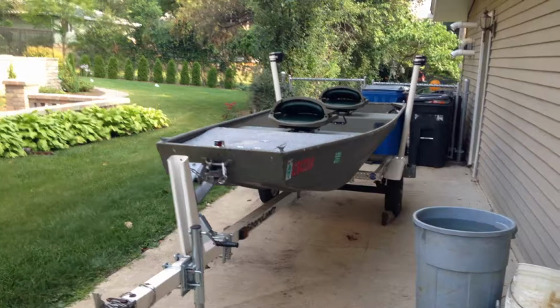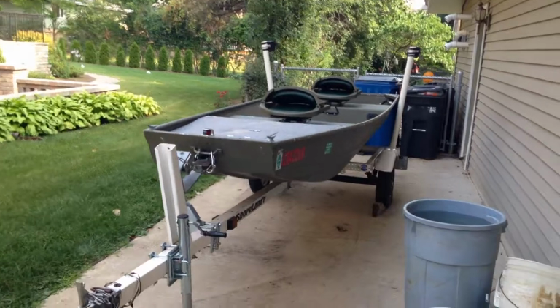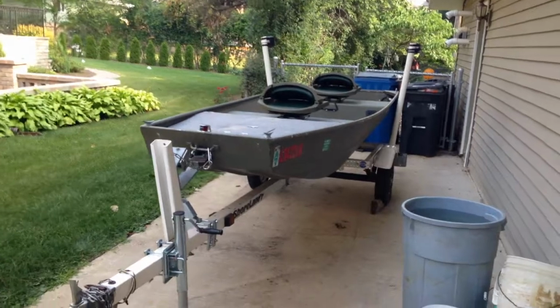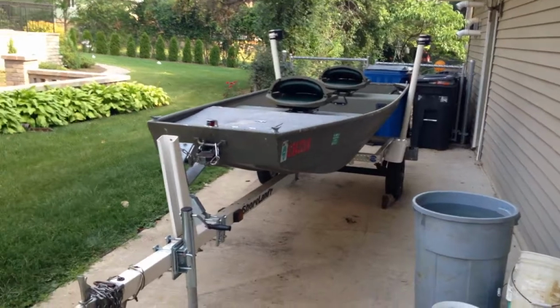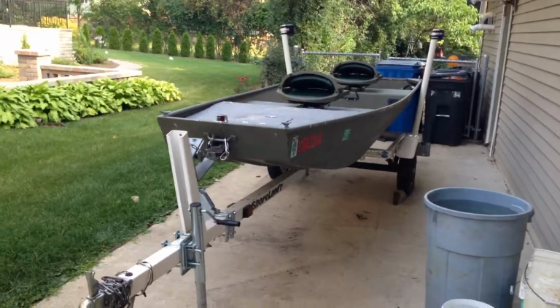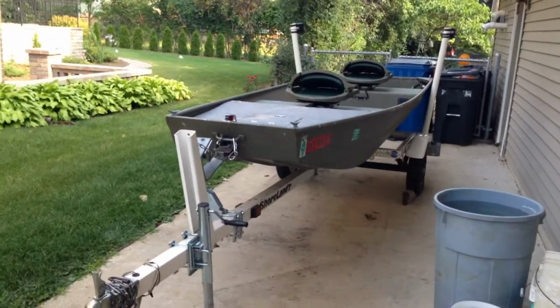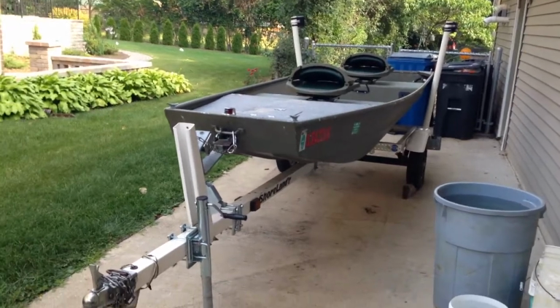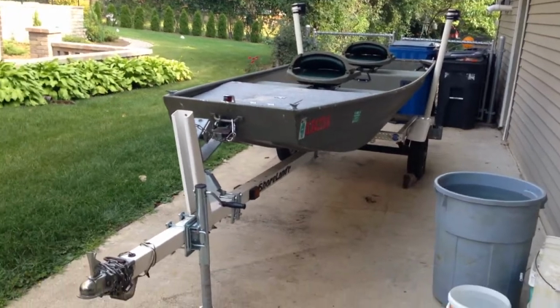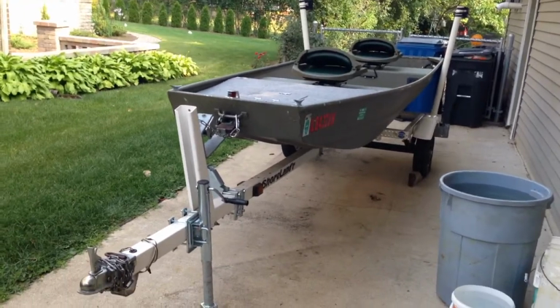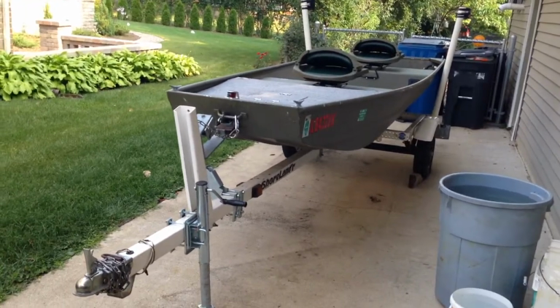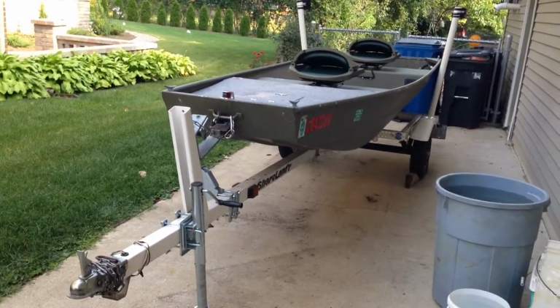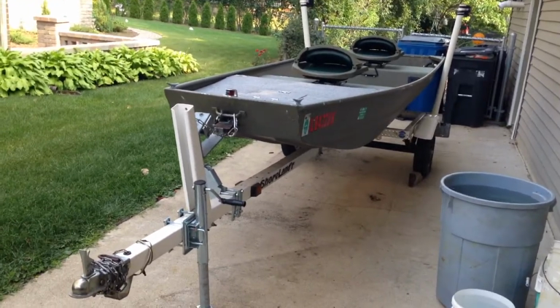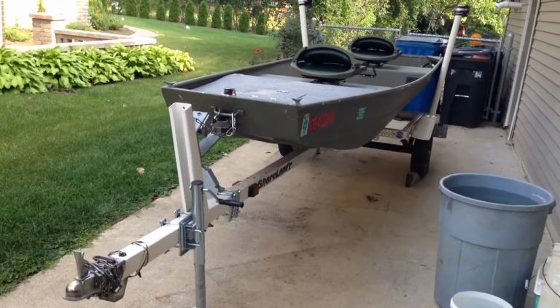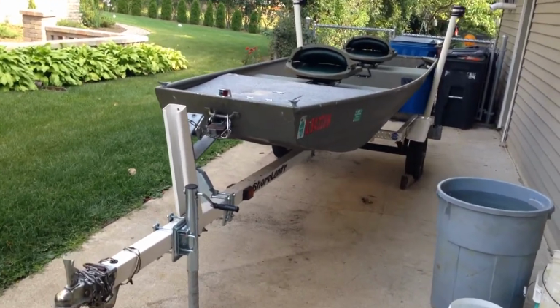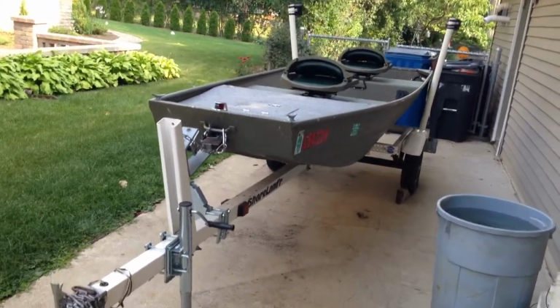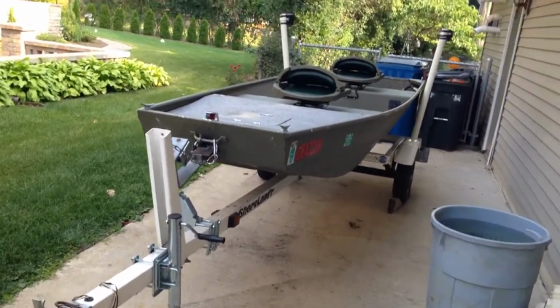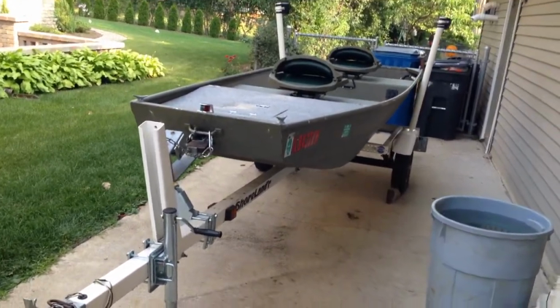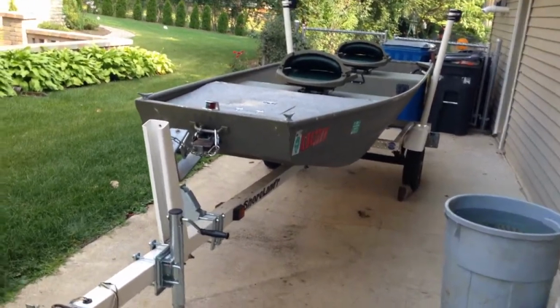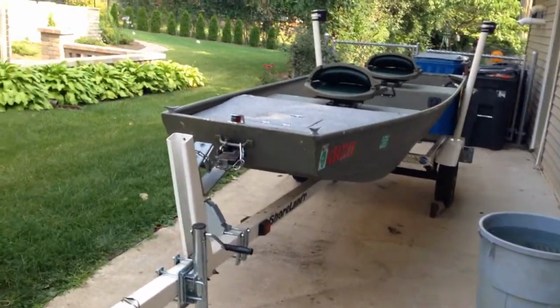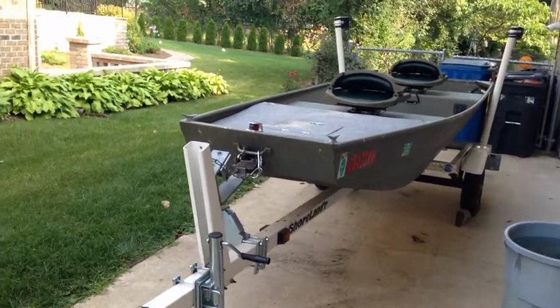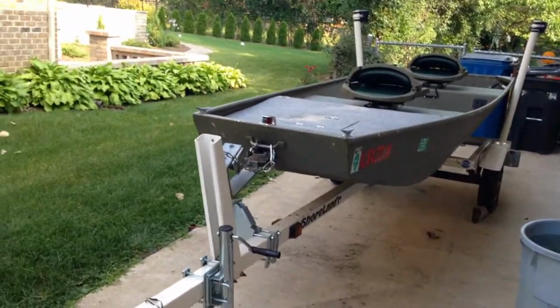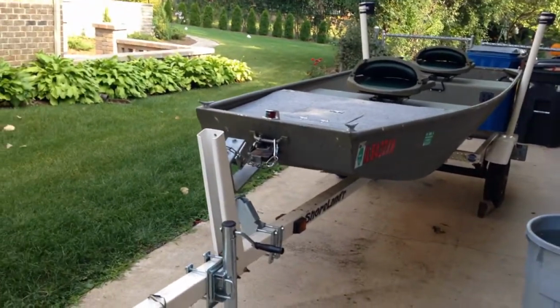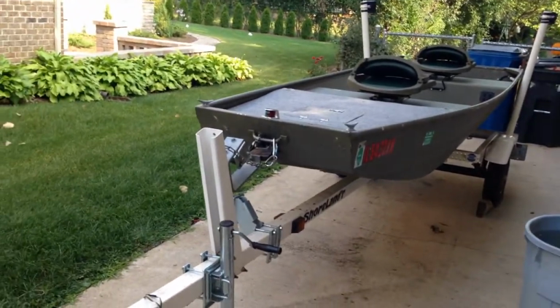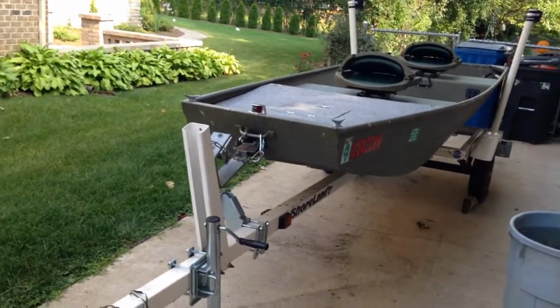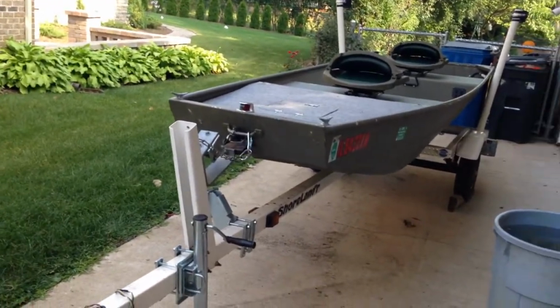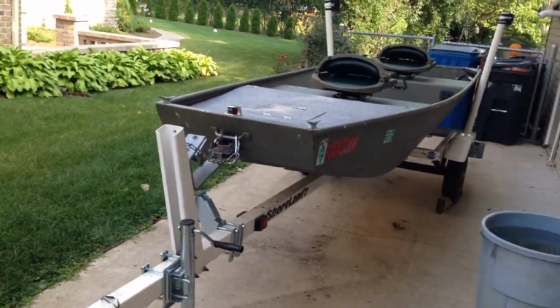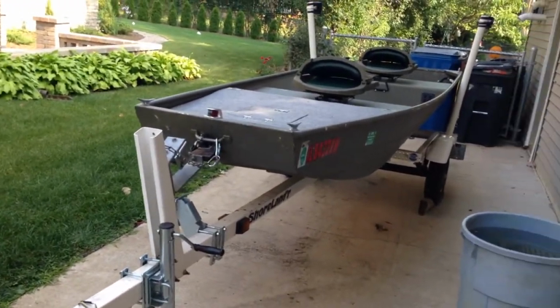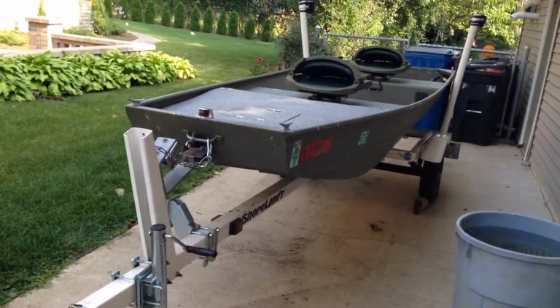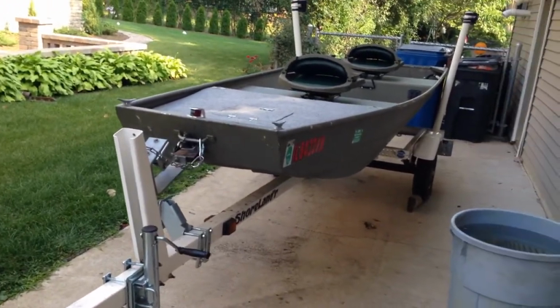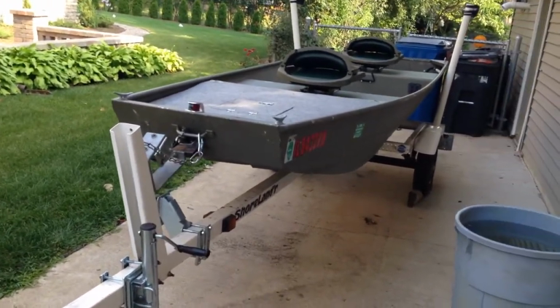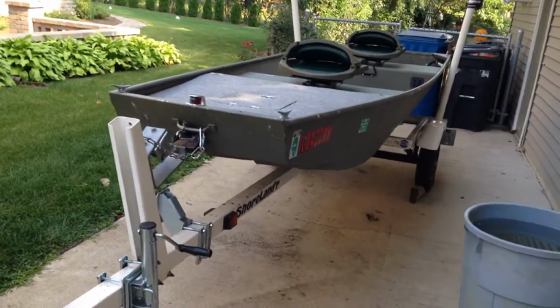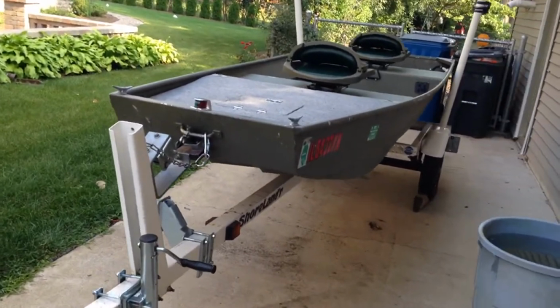Hey guys, Blazor1996 here. I just wanted to do a short video on my modified John boat.